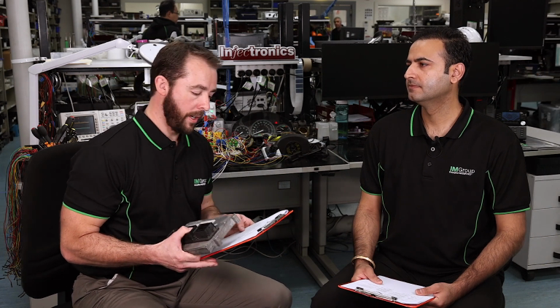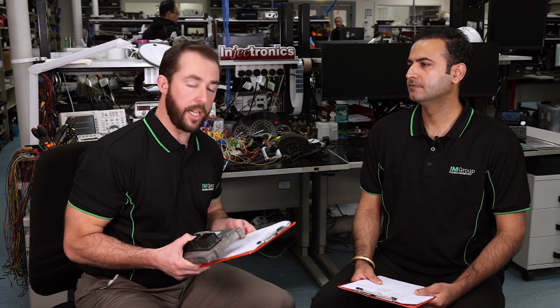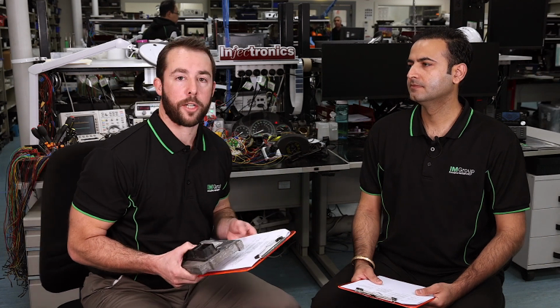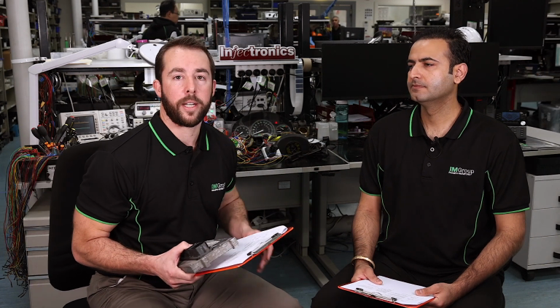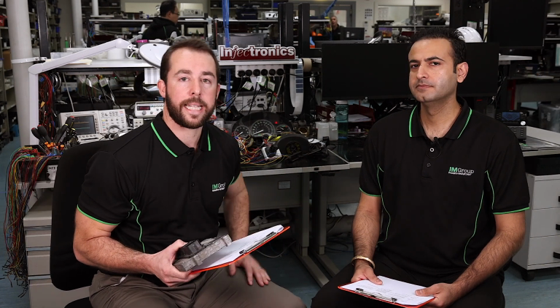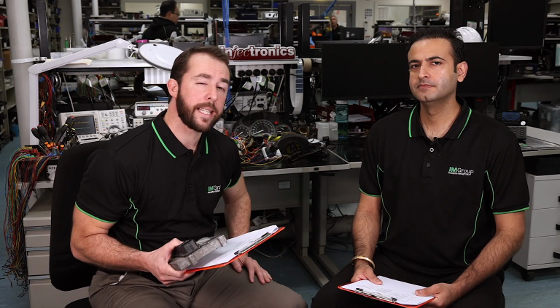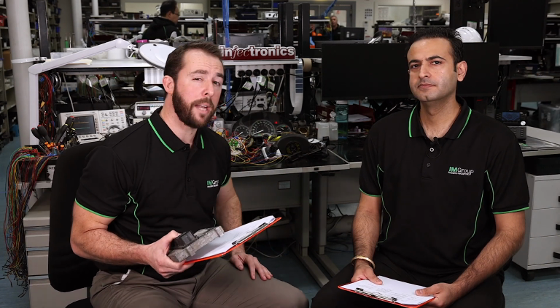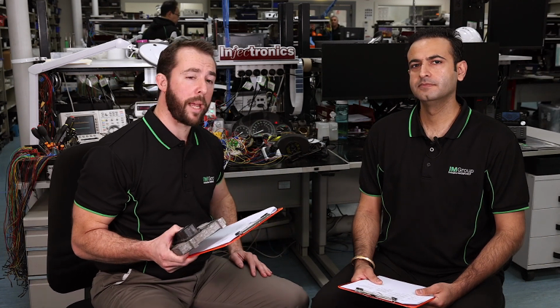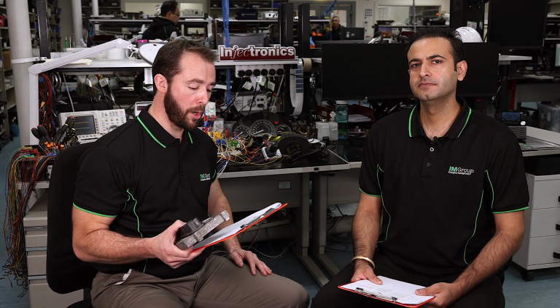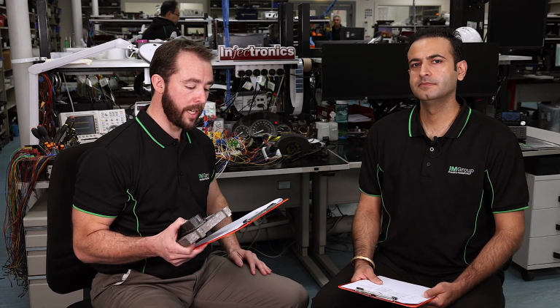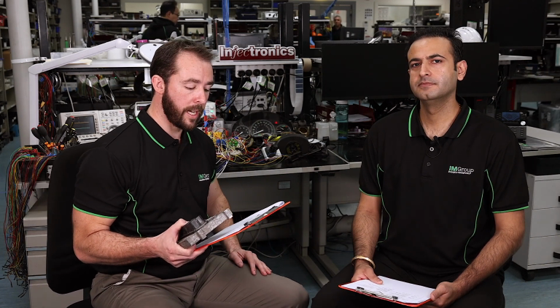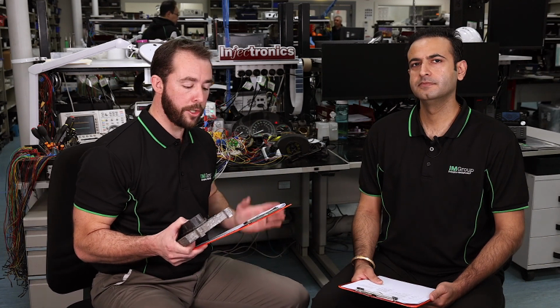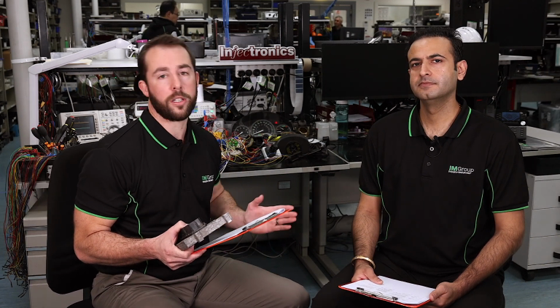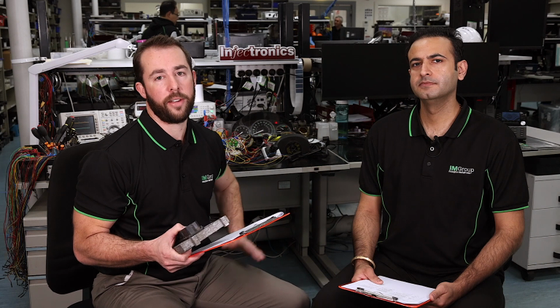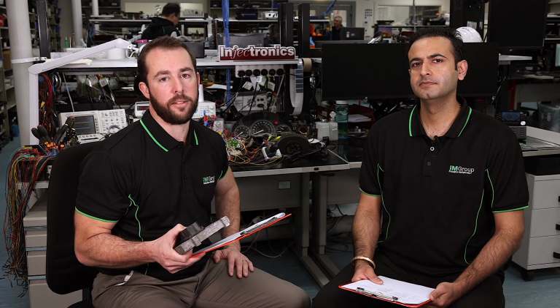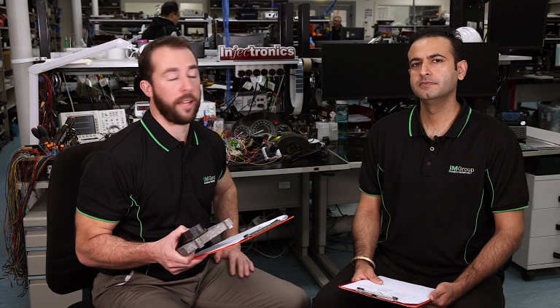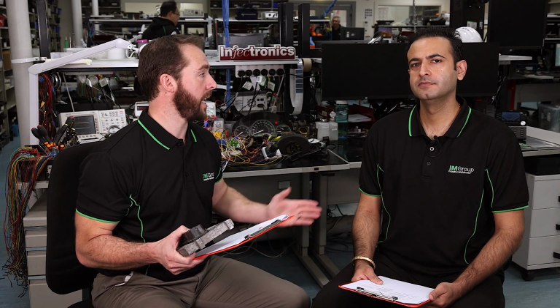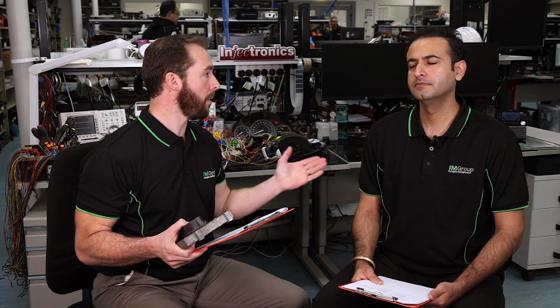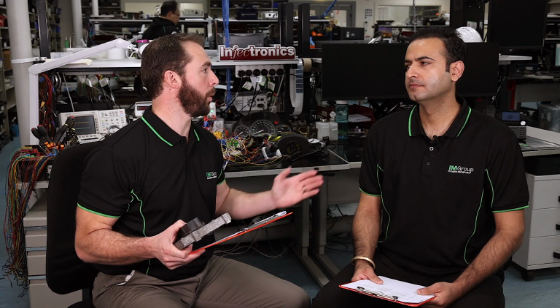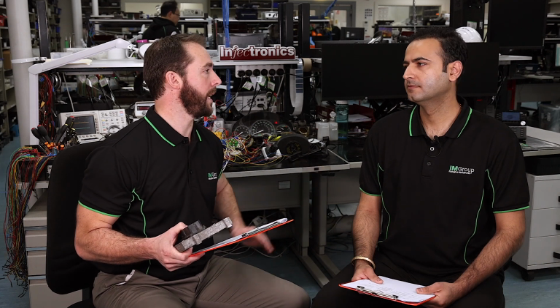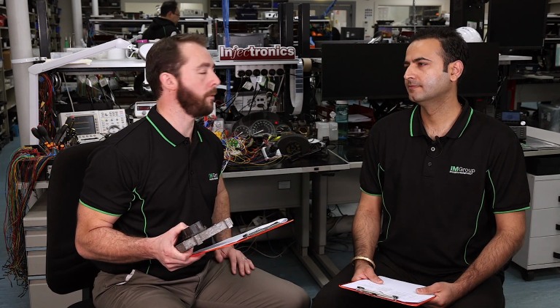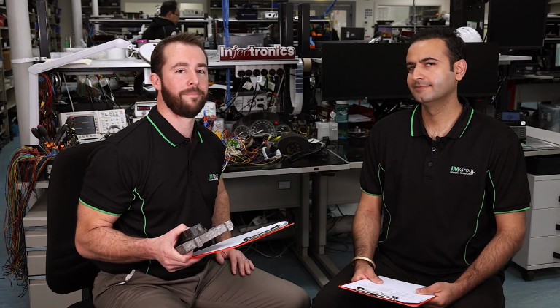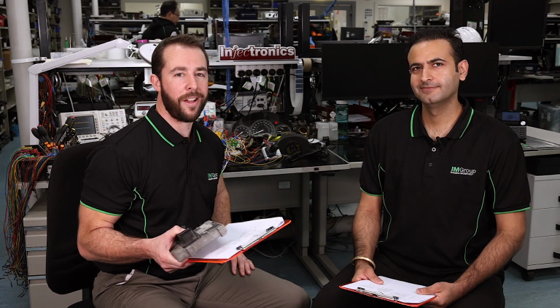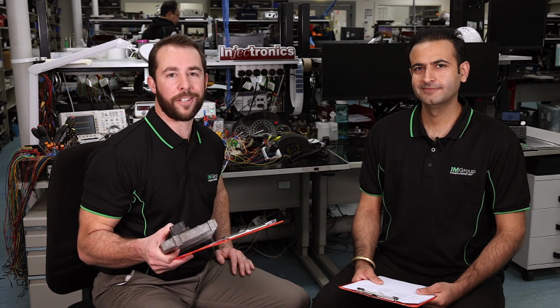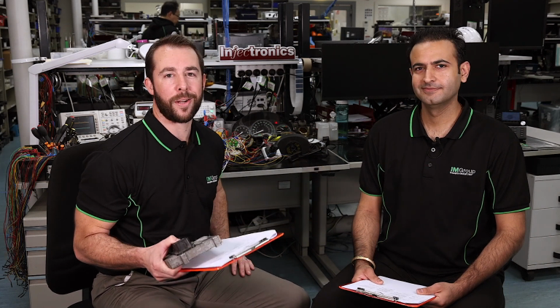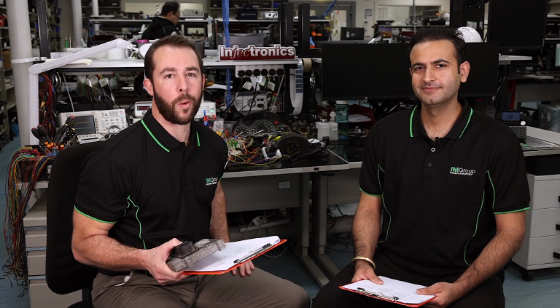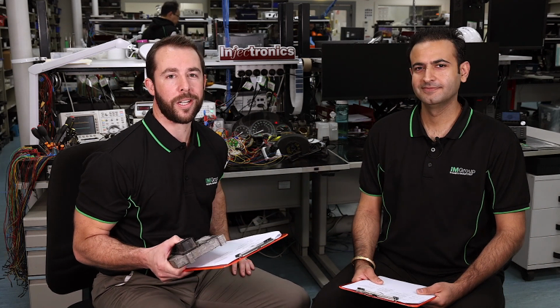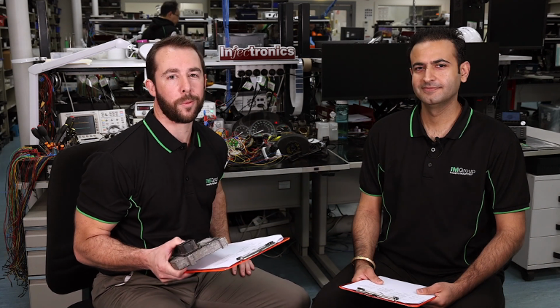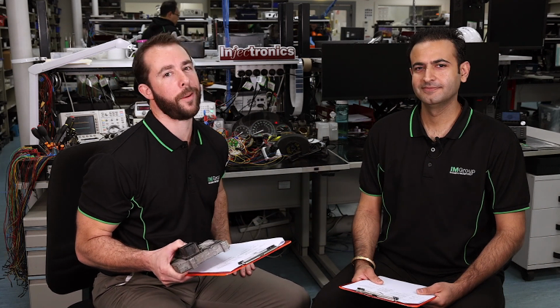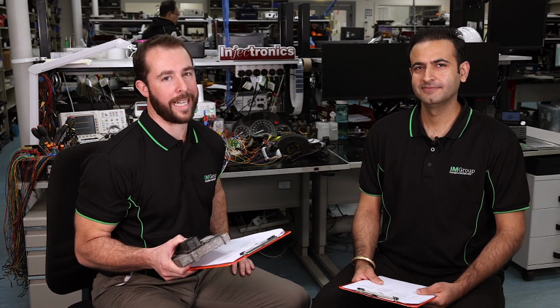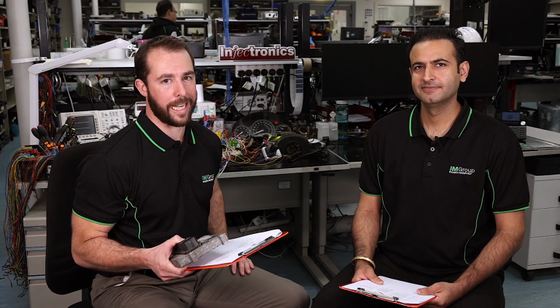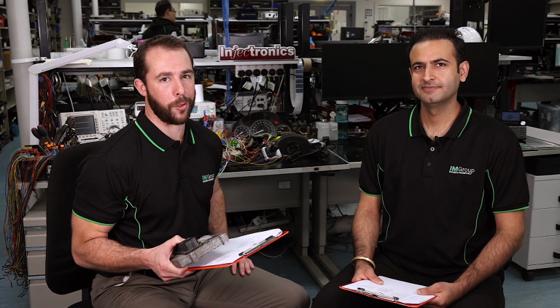The Injectronics test and repair process is cost-effective, and the team are always here to help. Thanks very much for watching. We'll see you at the next Tech Talk.